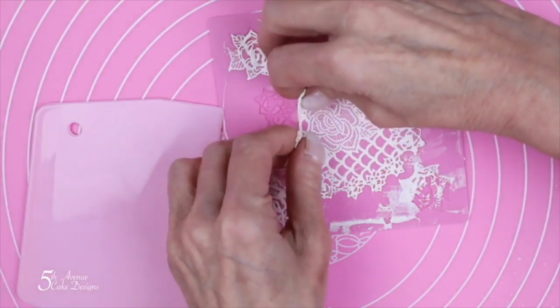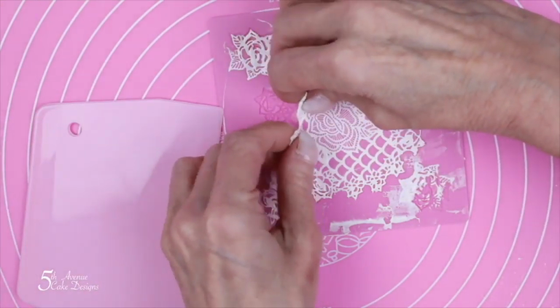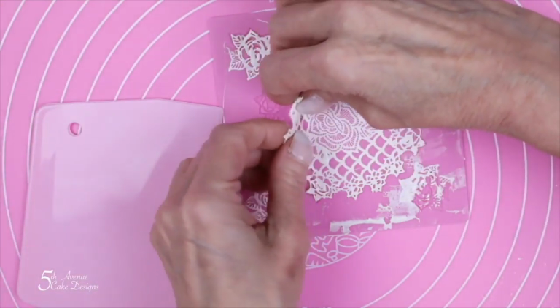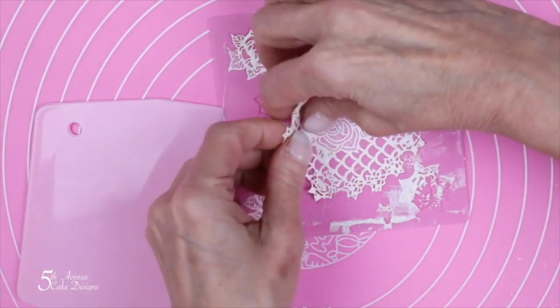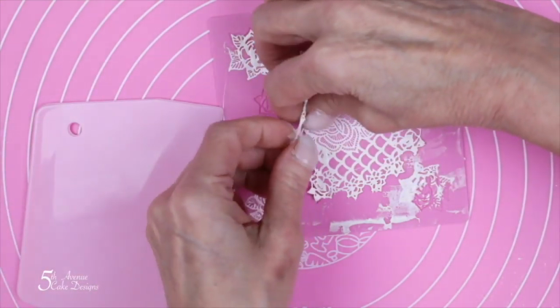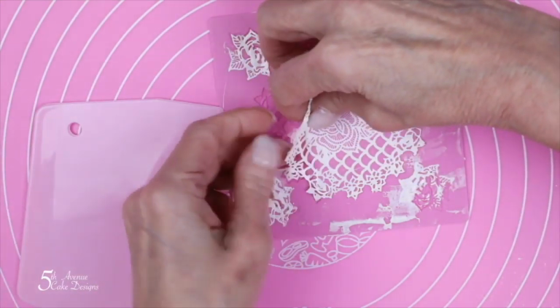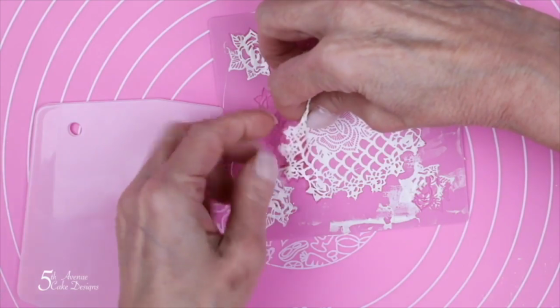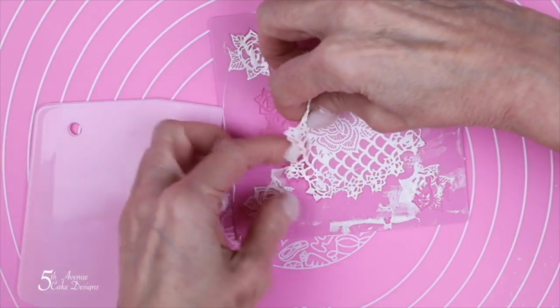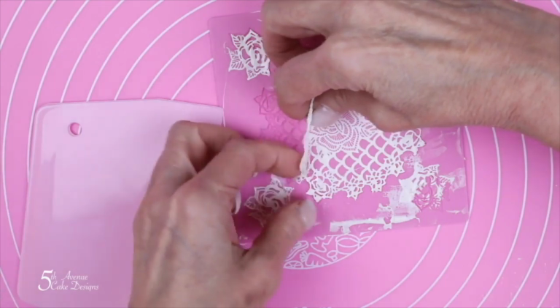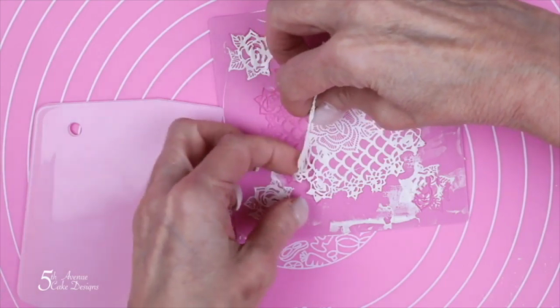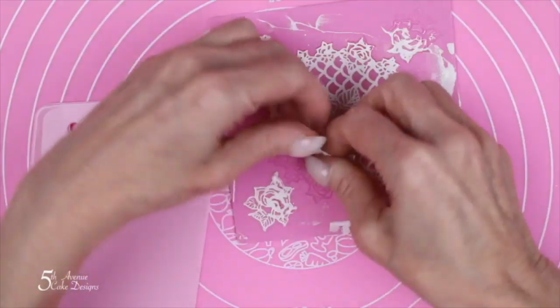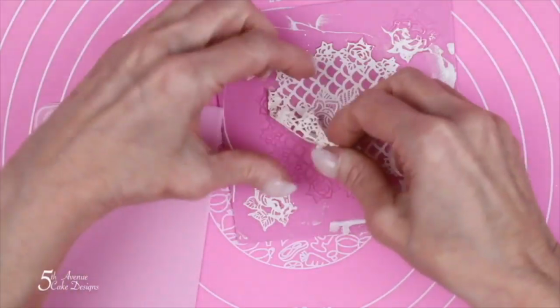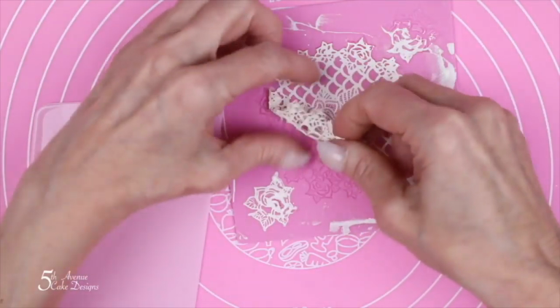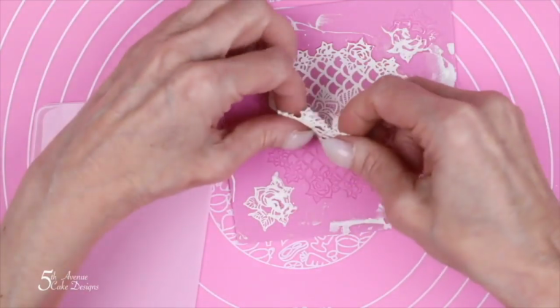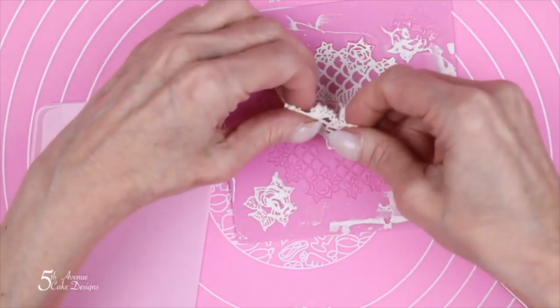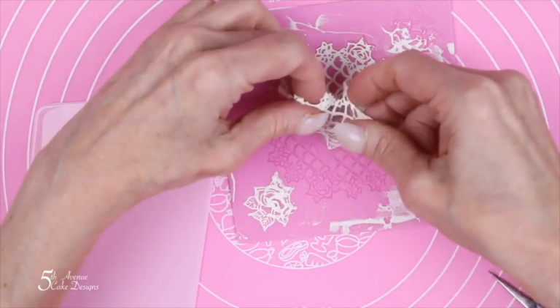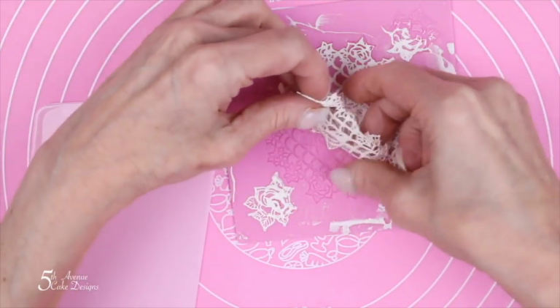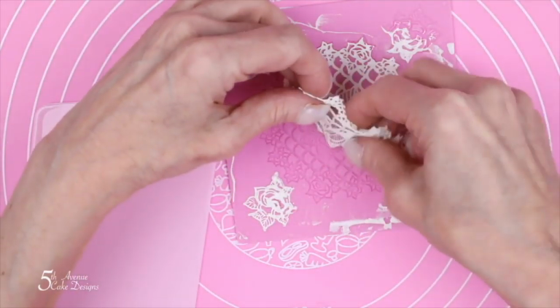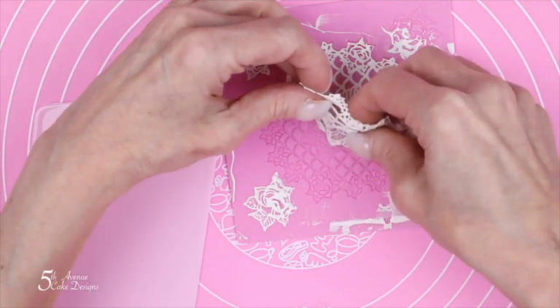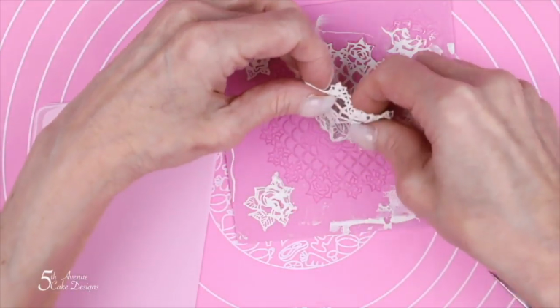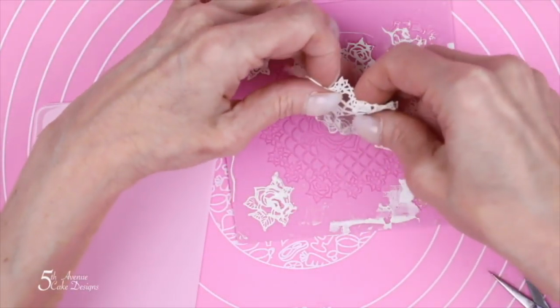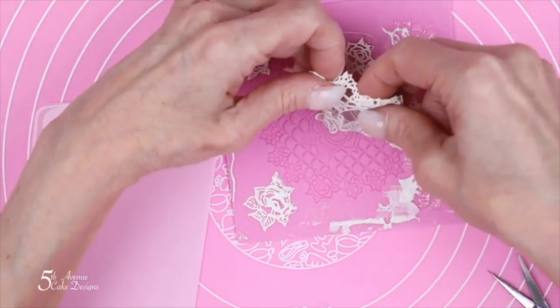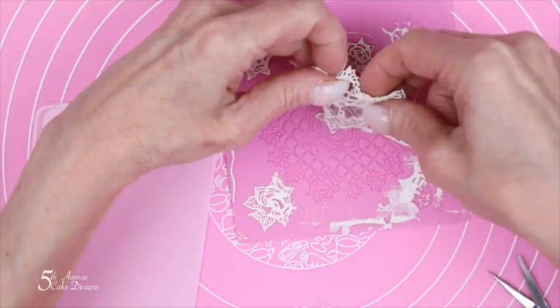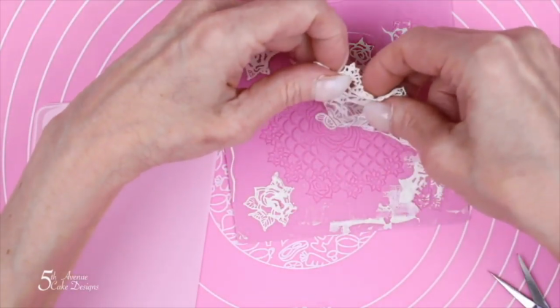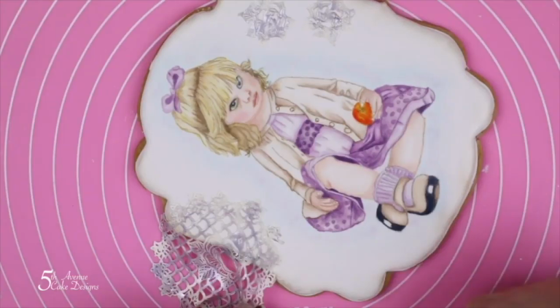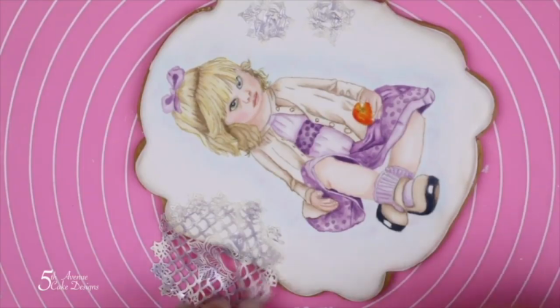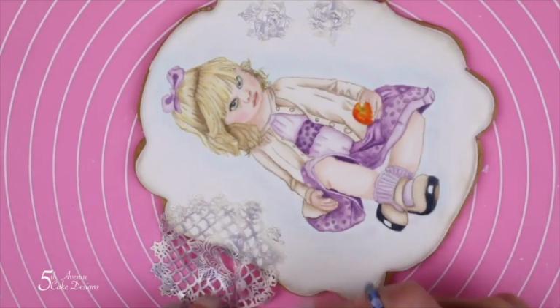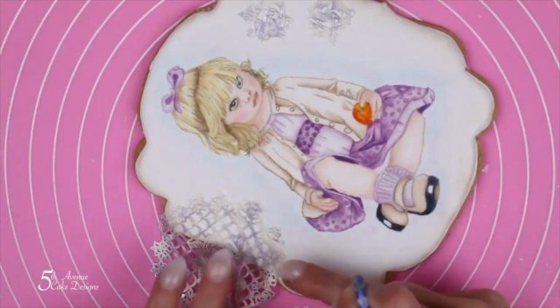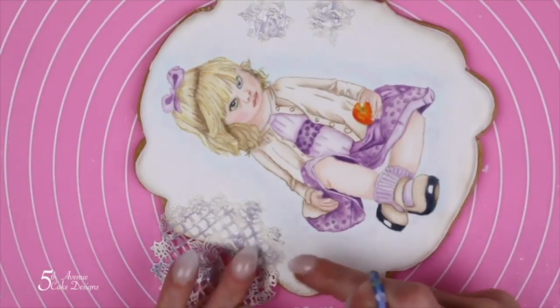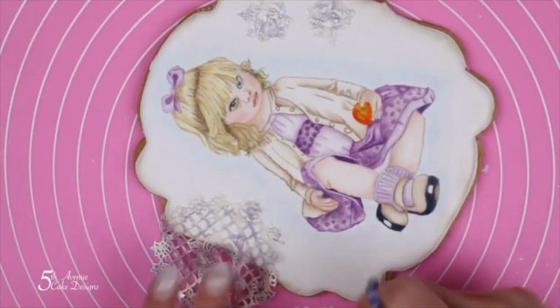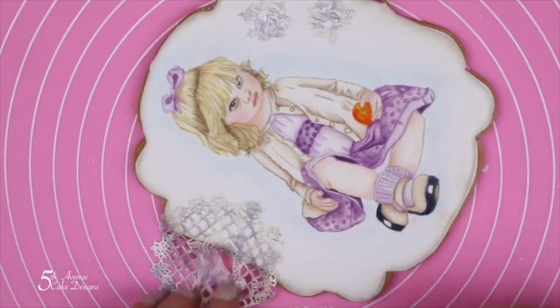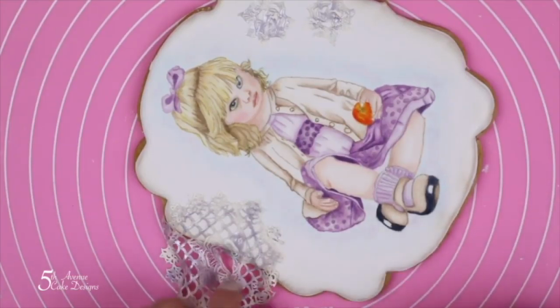You are going to need some embroidery scissors to cut around the shape of your cookie and attach it with piping gel.